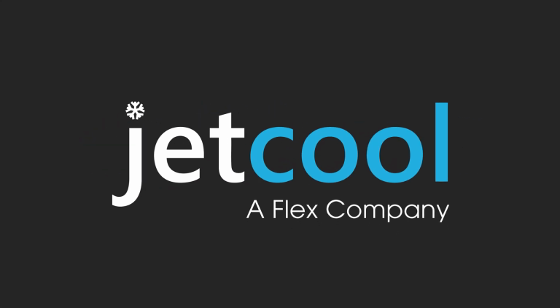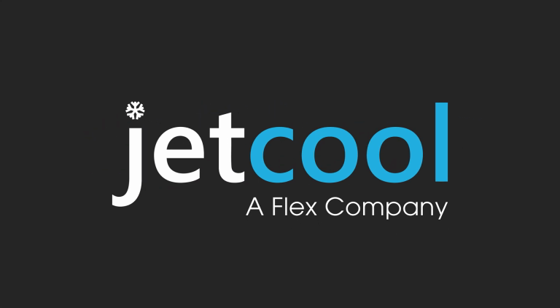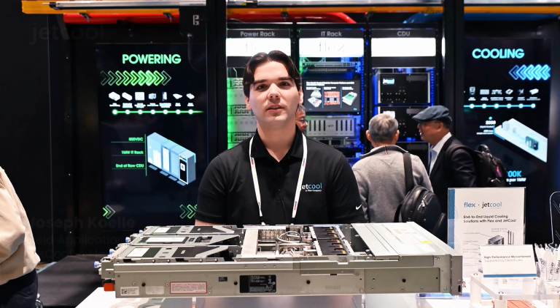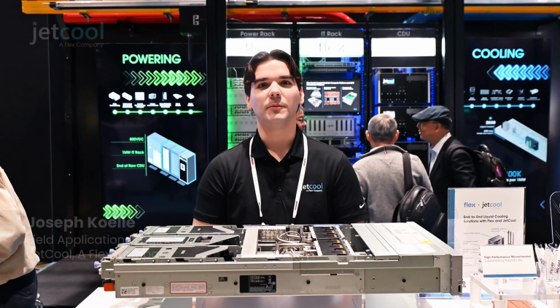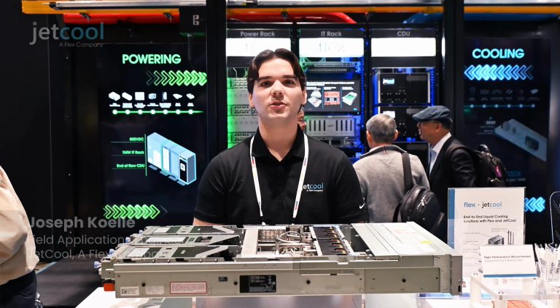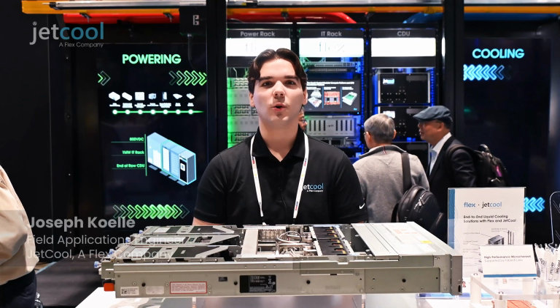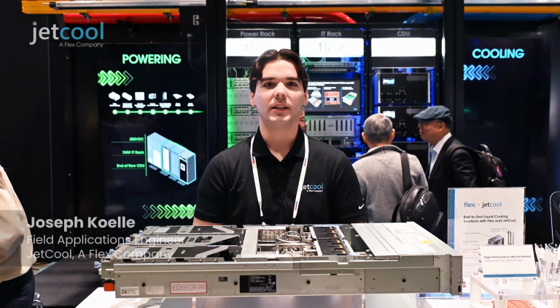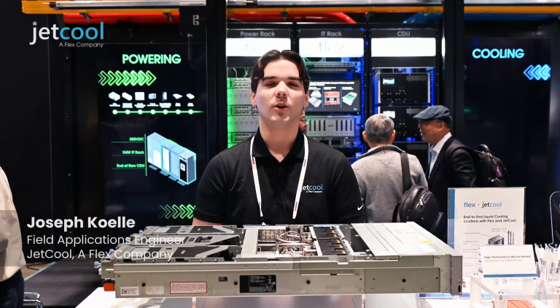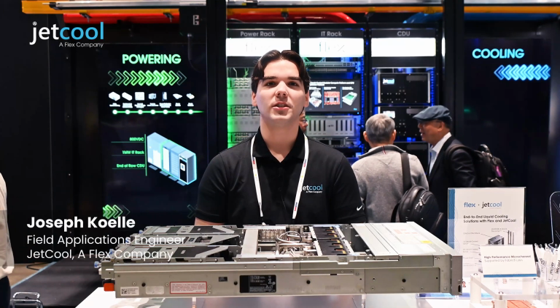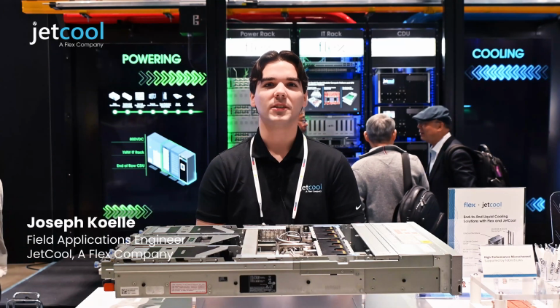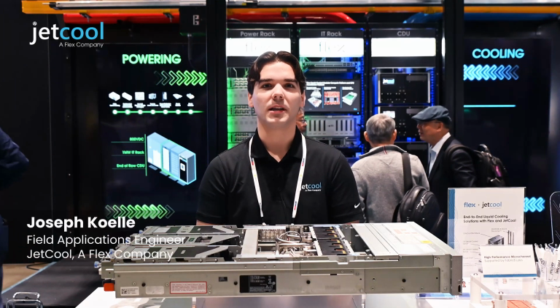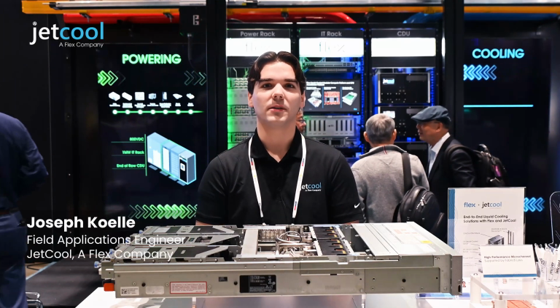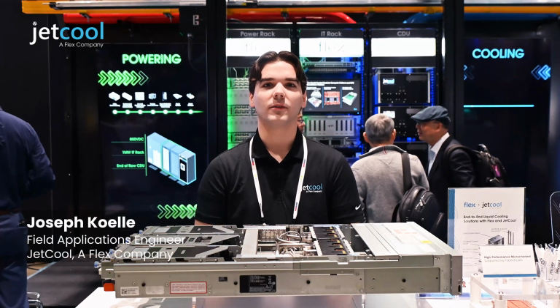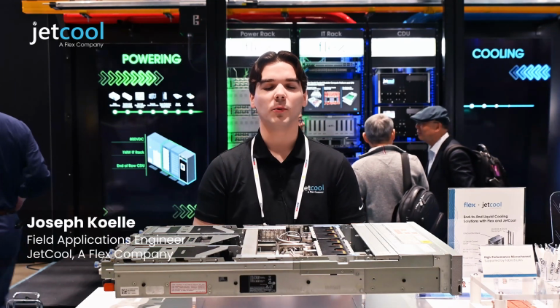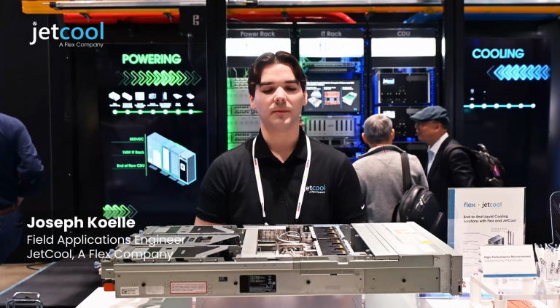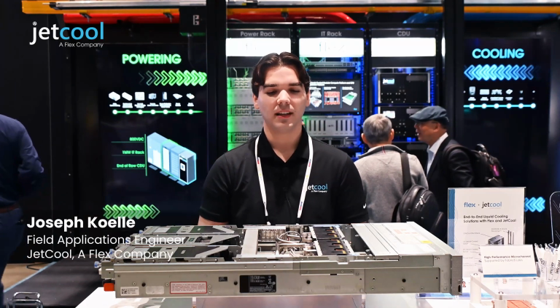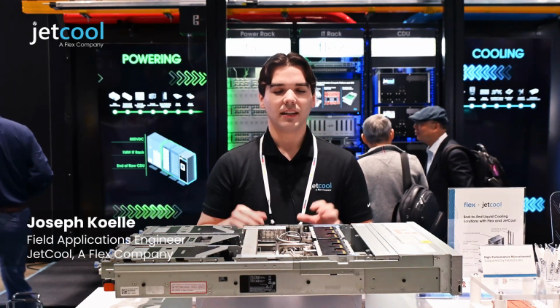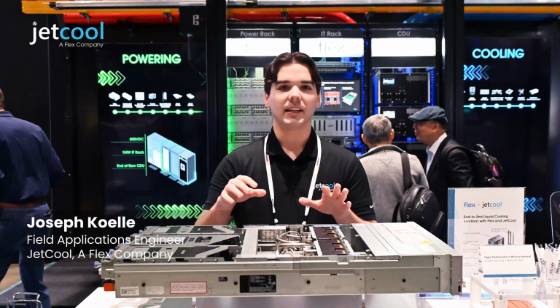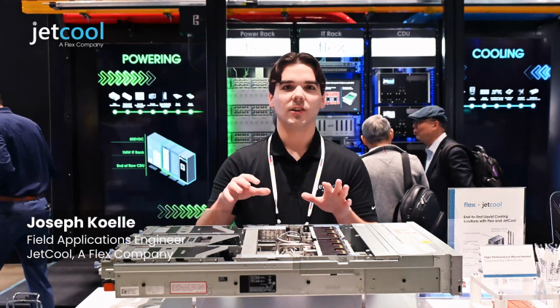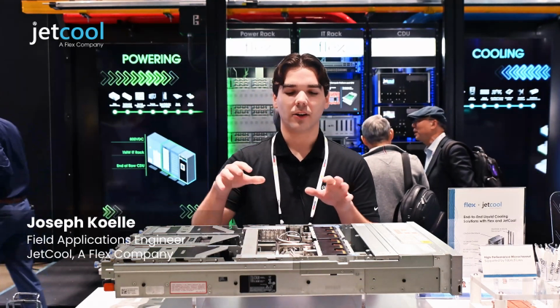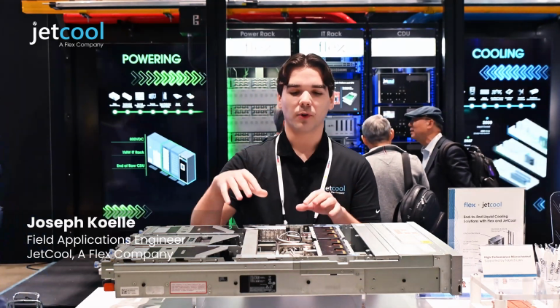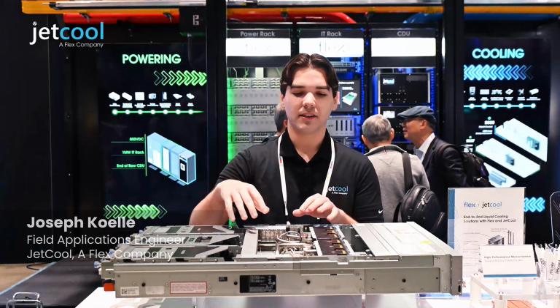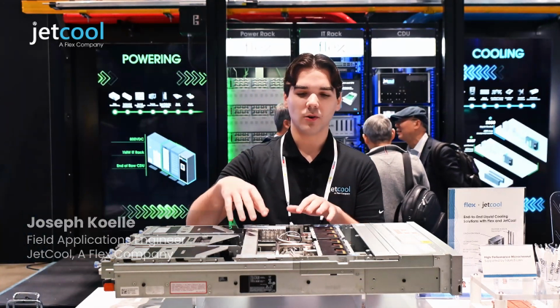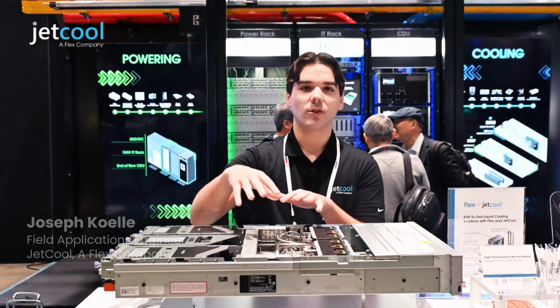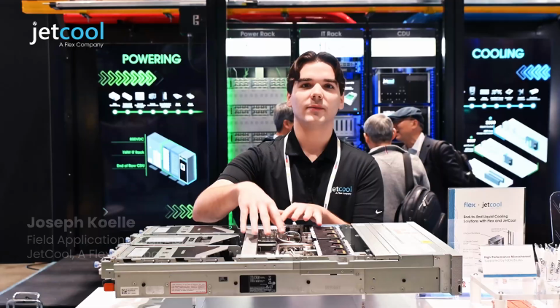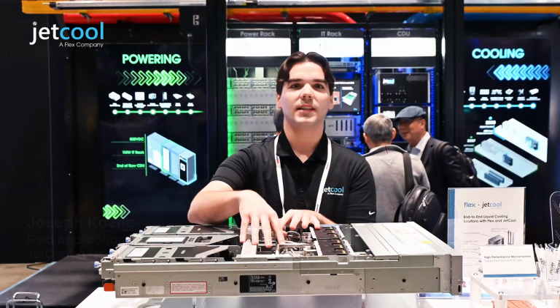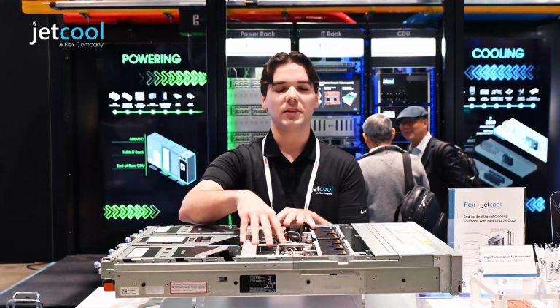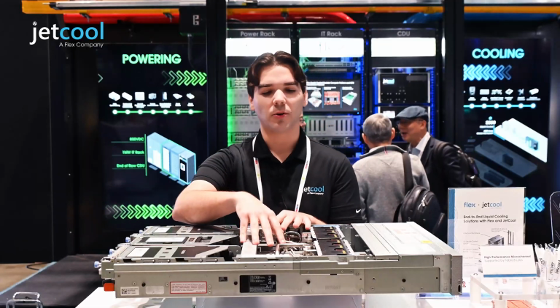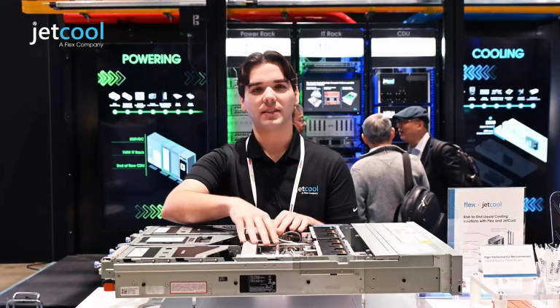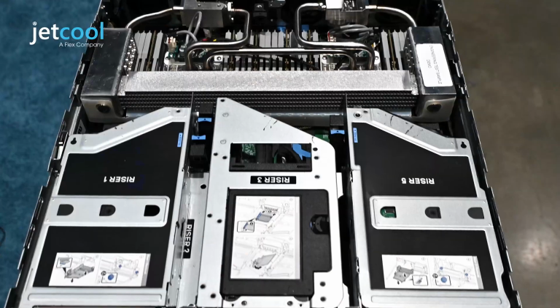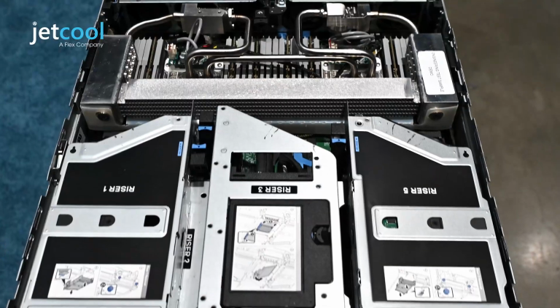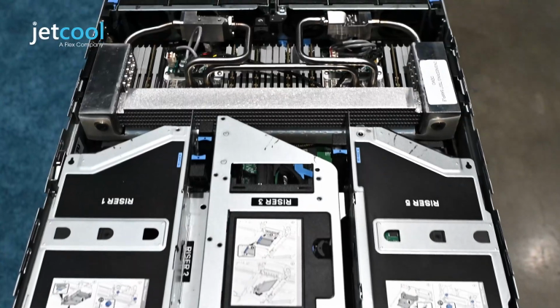Hi everyone, I'm Joseph Cole here at OCP 2025 Global Summit taking a look at our brand new R770 smart plate system solution.